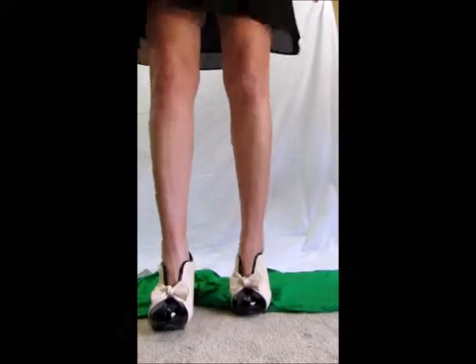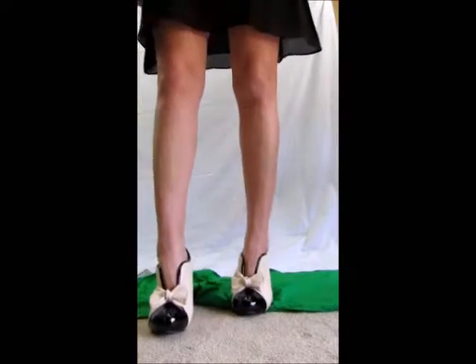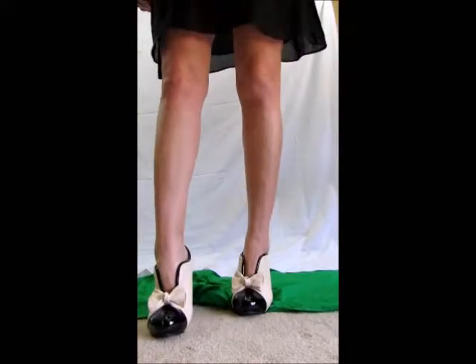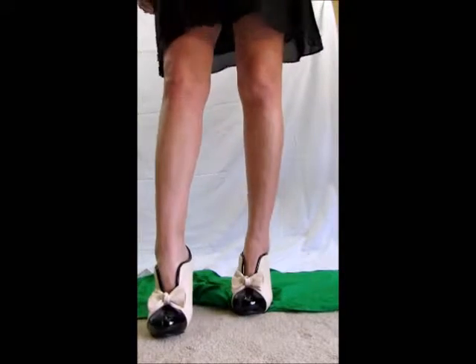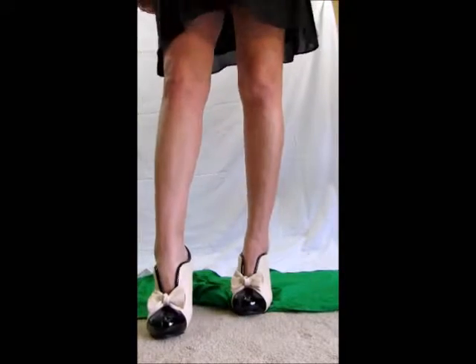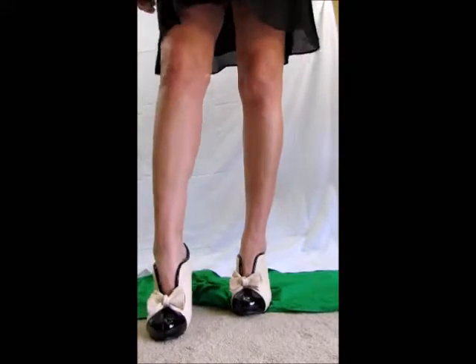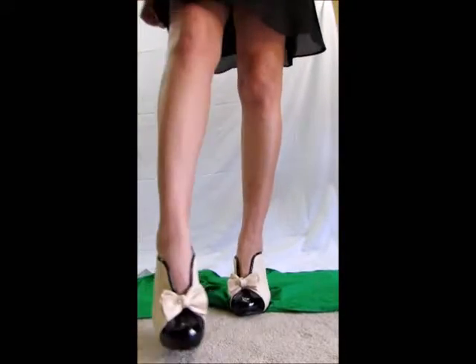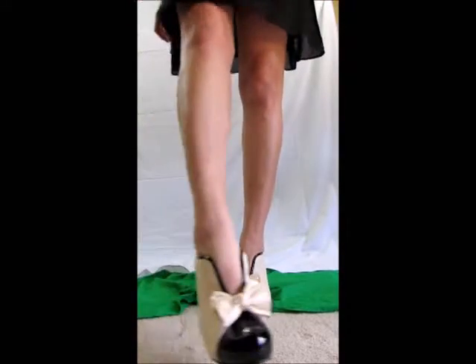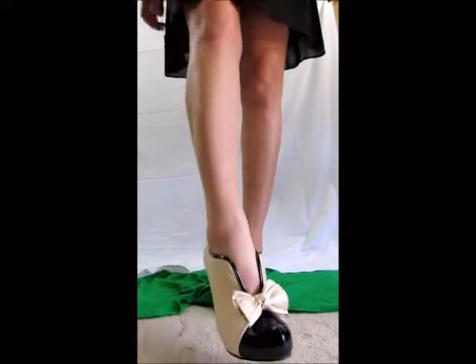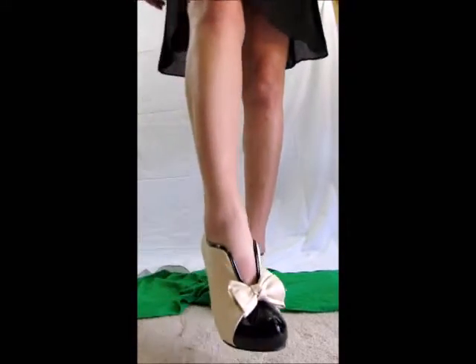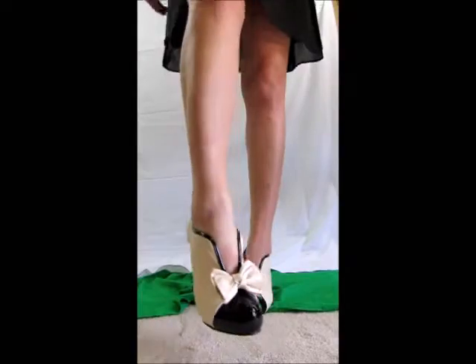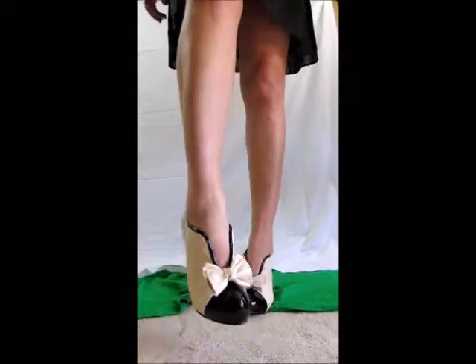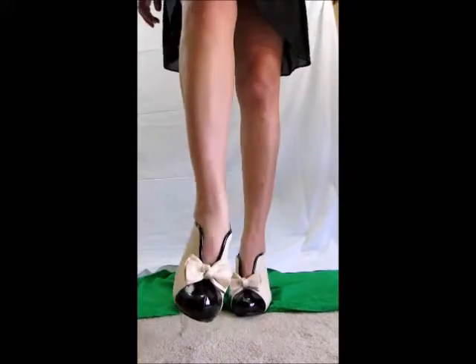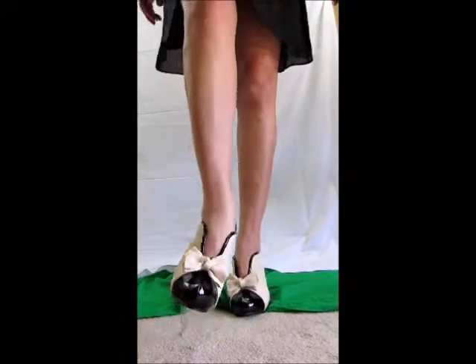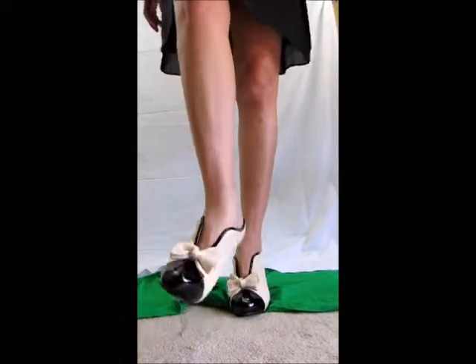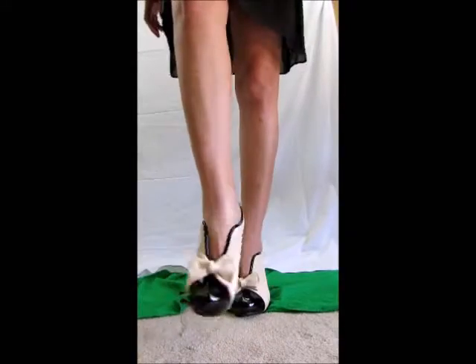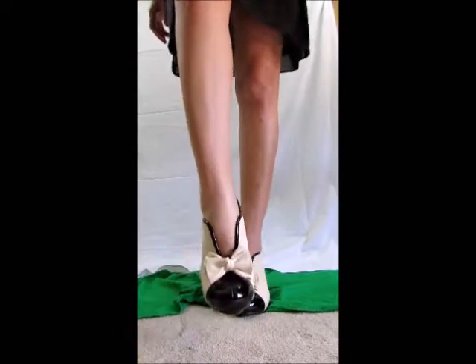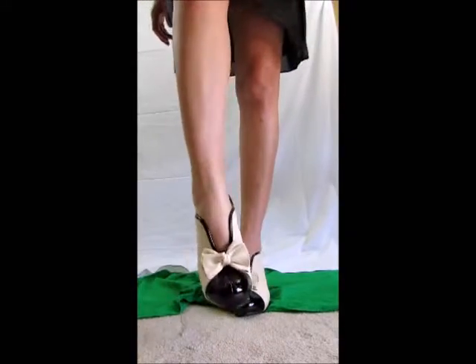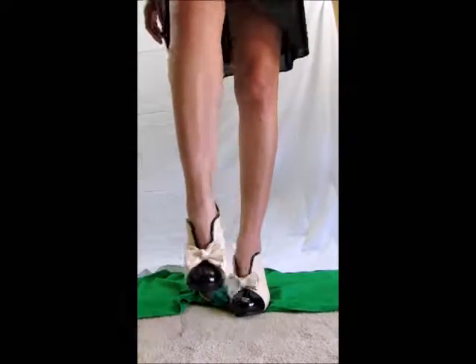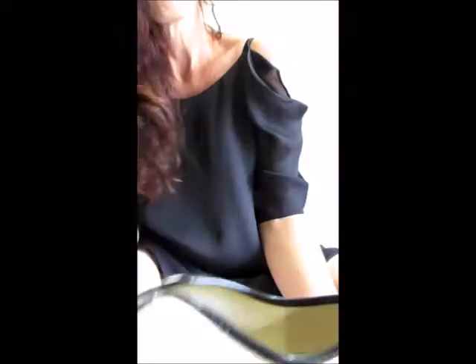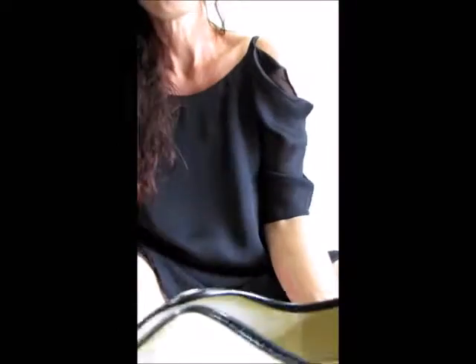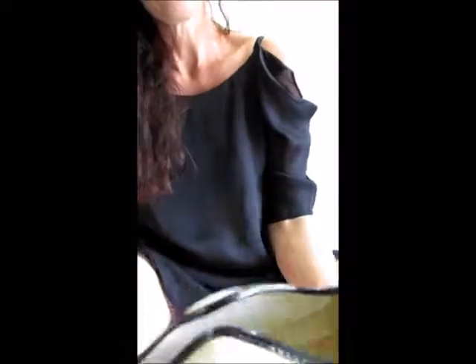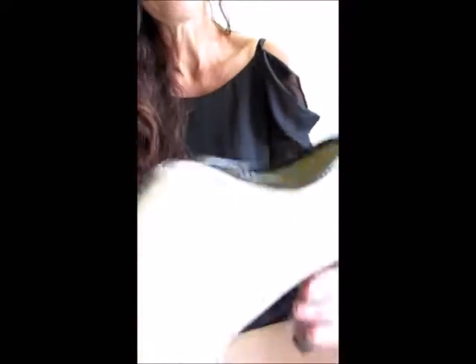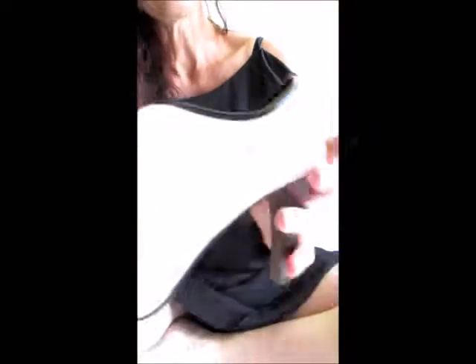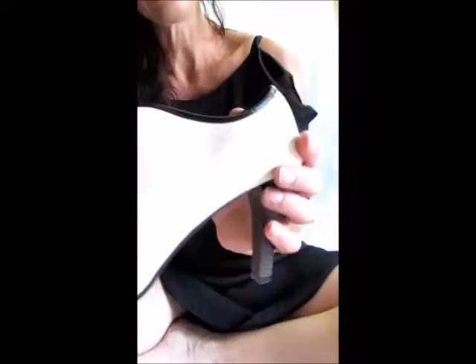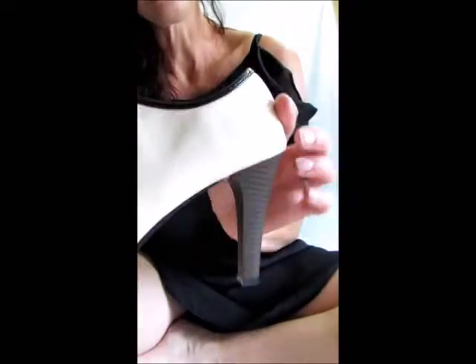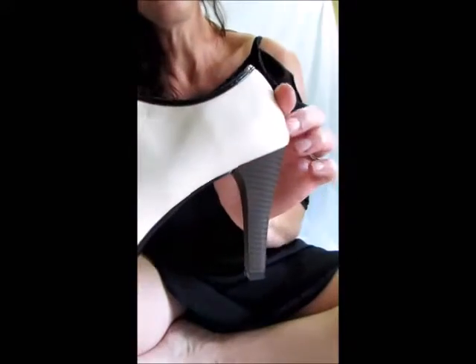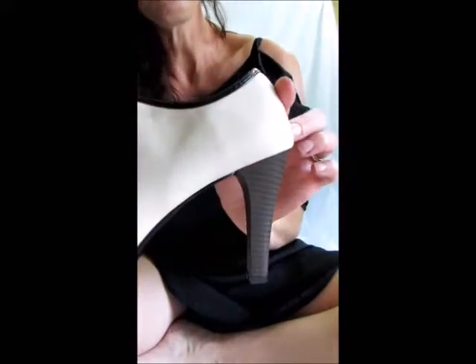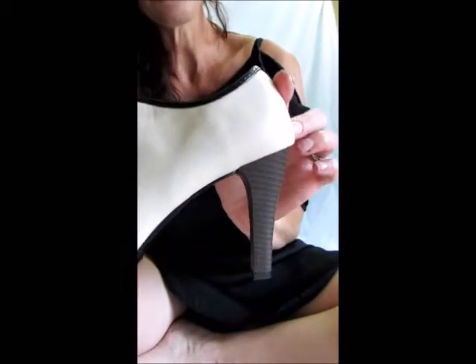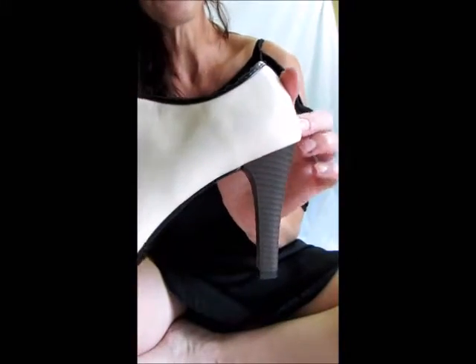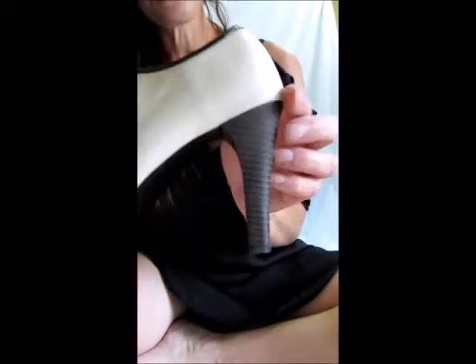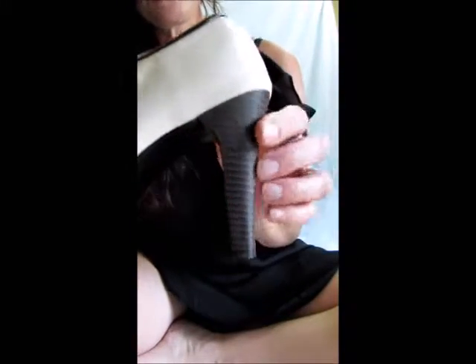Wouldn't they look cute with a pair of jeans if you're really into jeans? Look at that. Okay, let's look at these a little bit closer here.